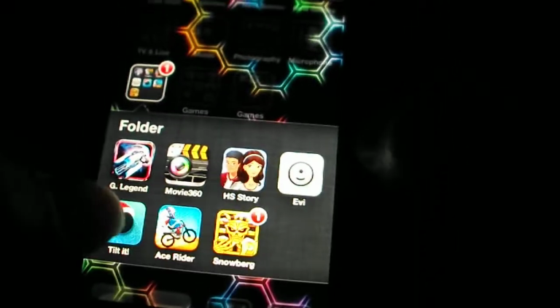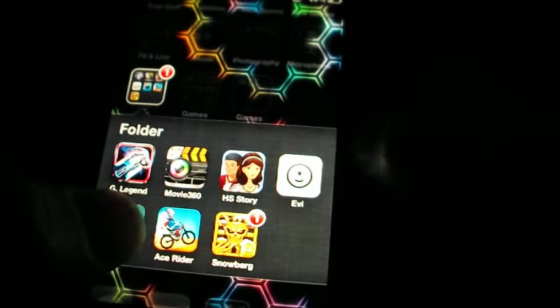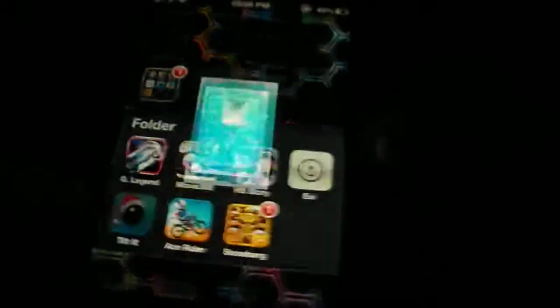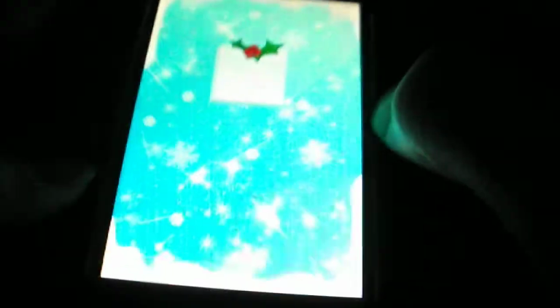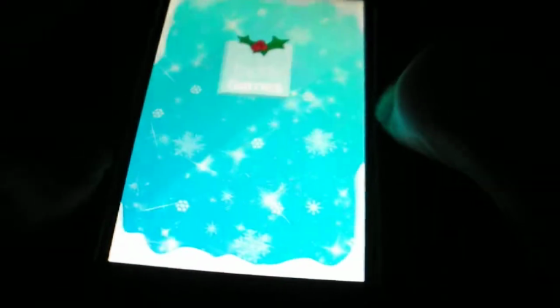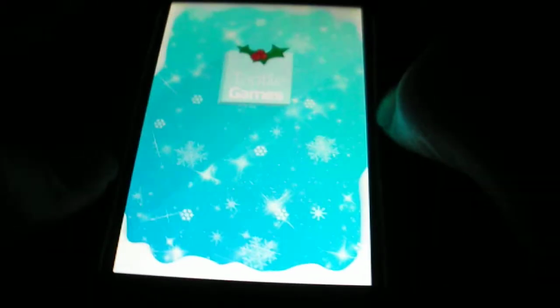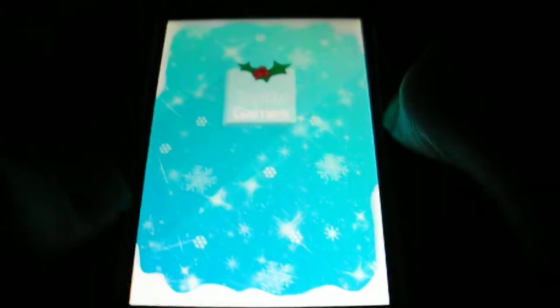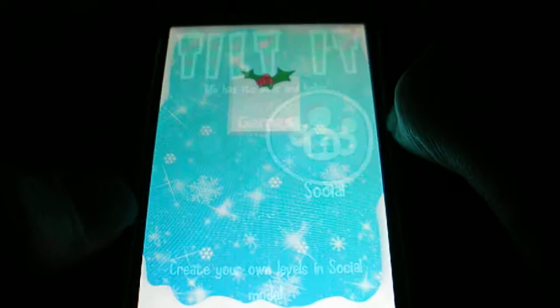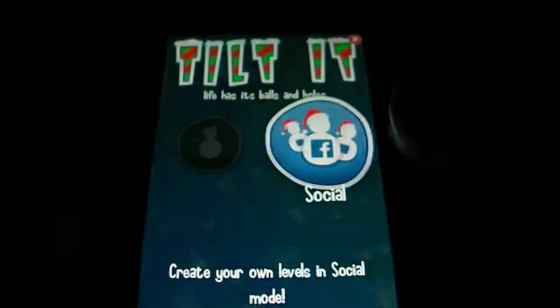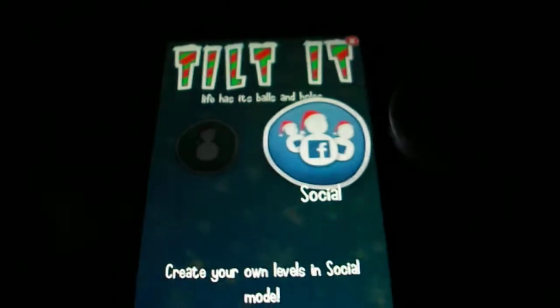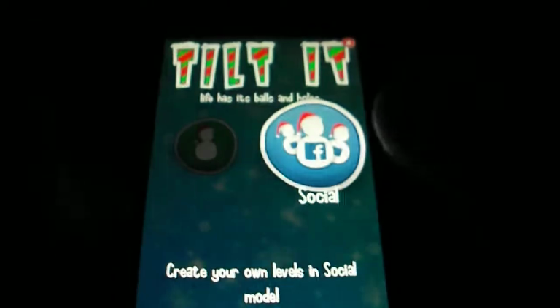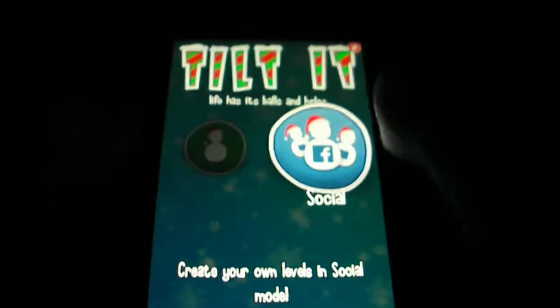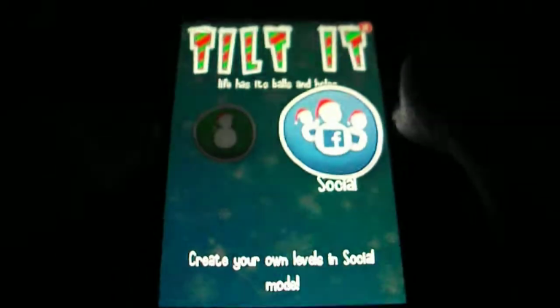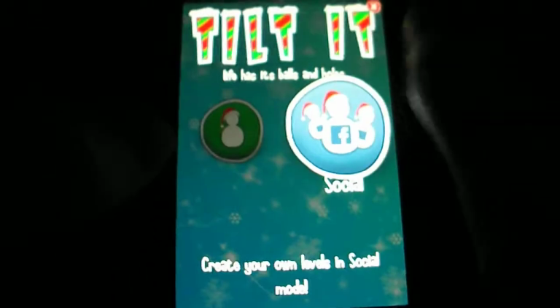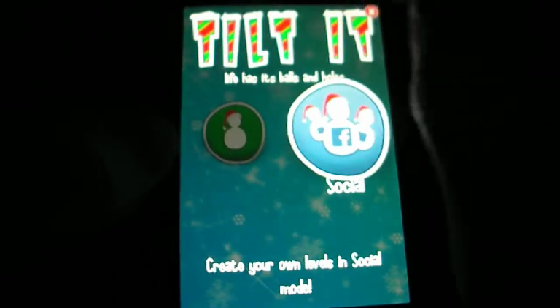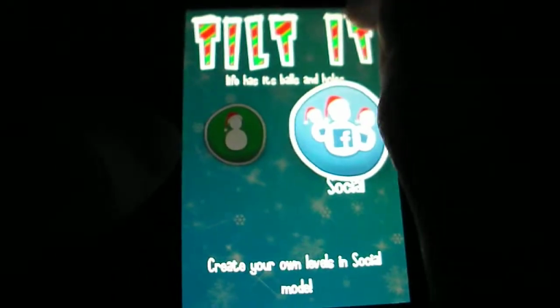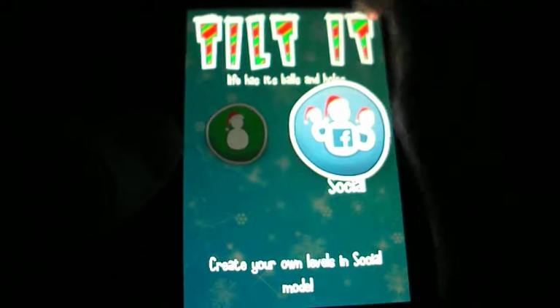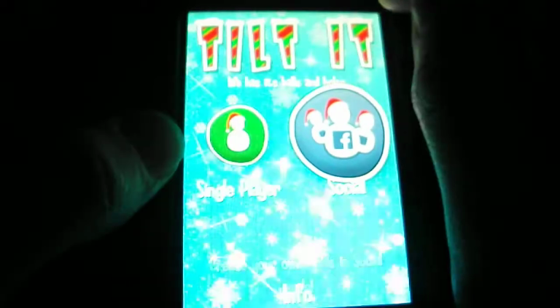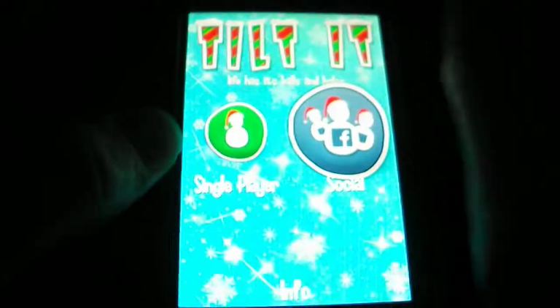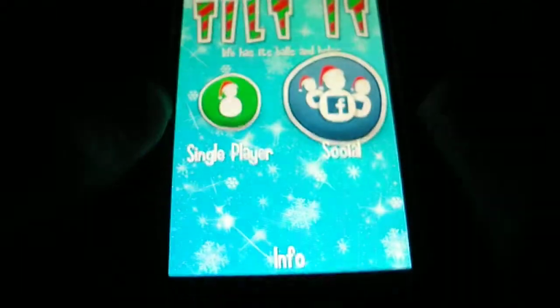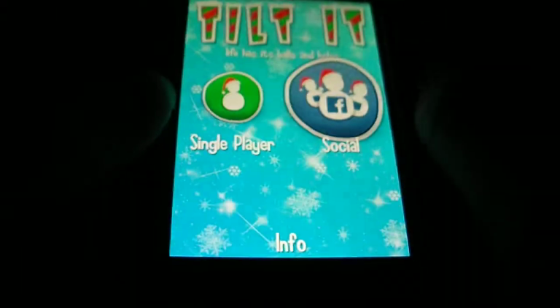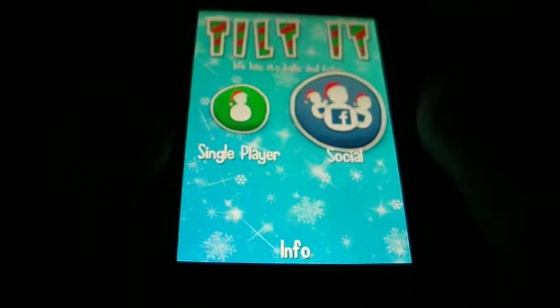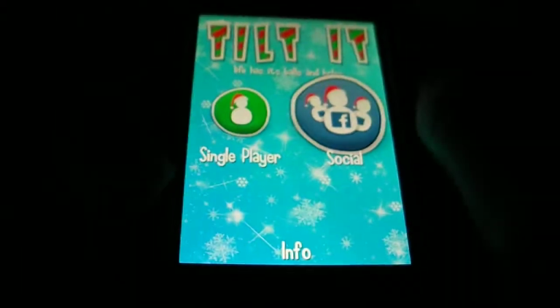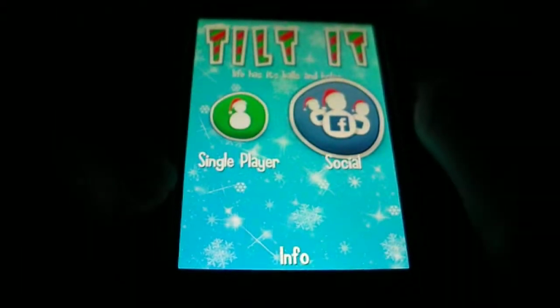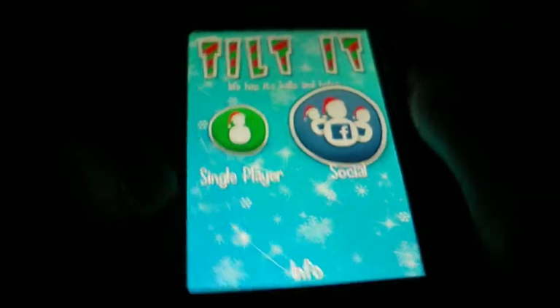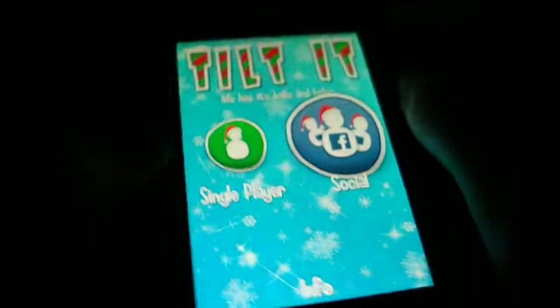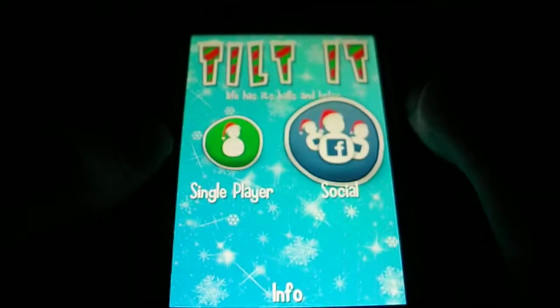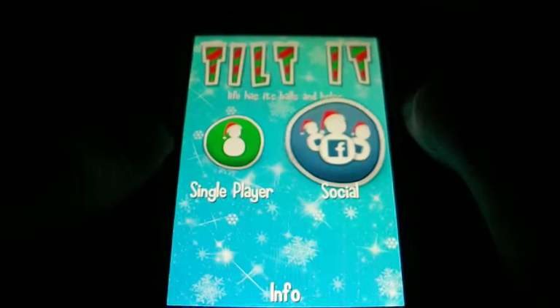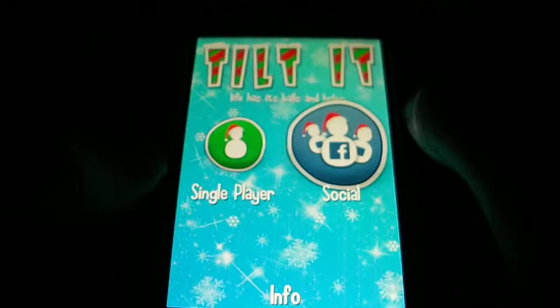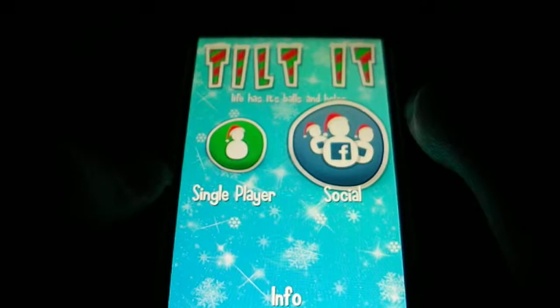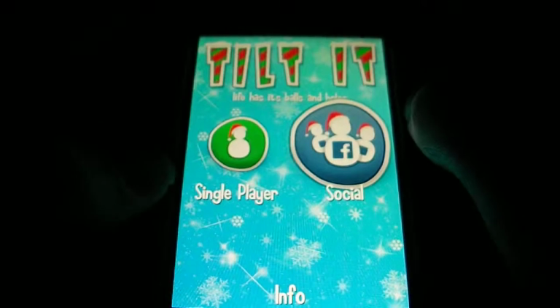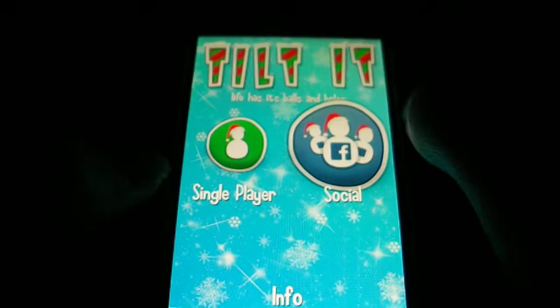So it's free on the App Store when I grabbed it. I do apologise to the camera — it is a bit awkward but the phone has to be flat to play this game.